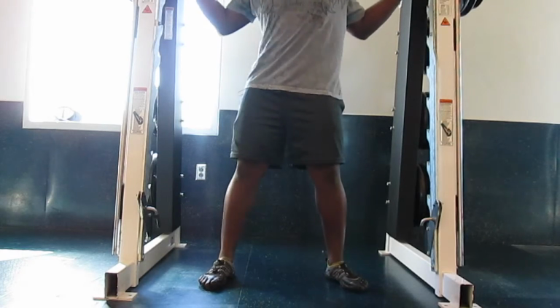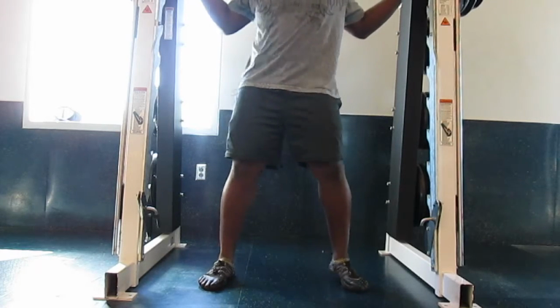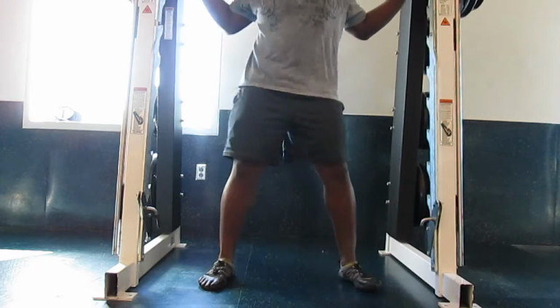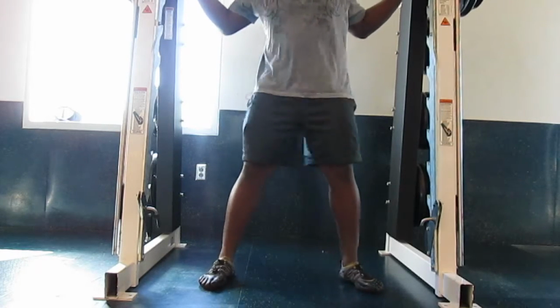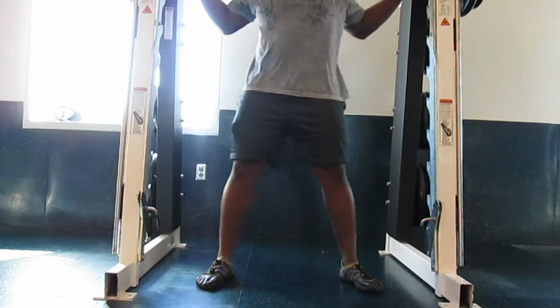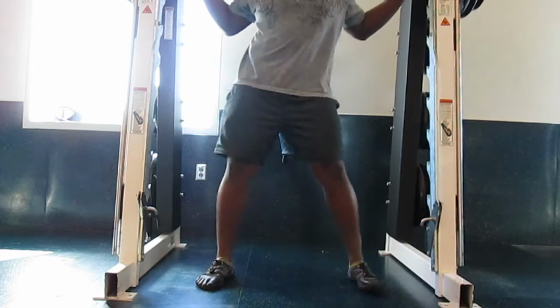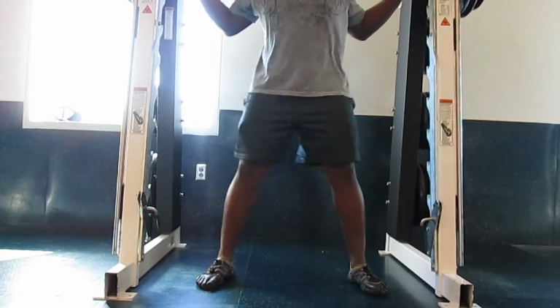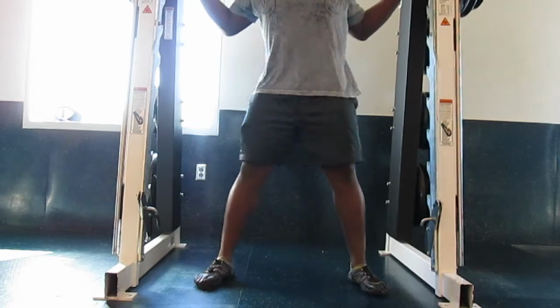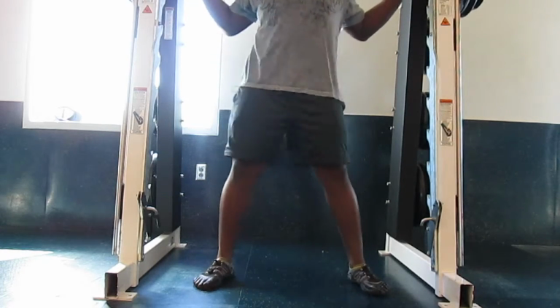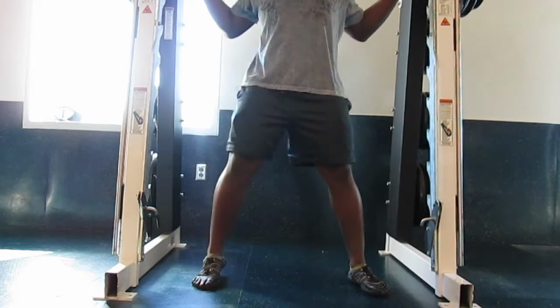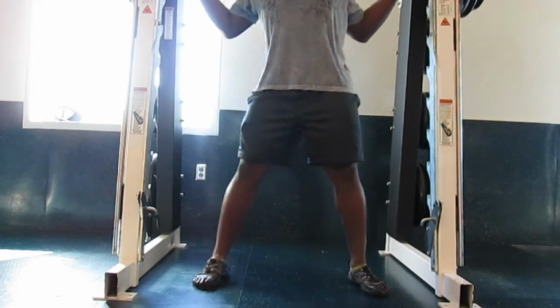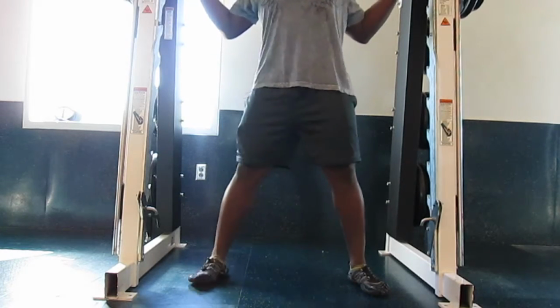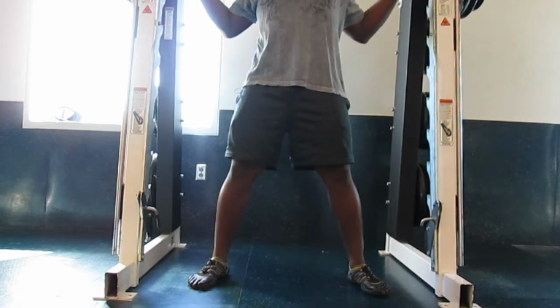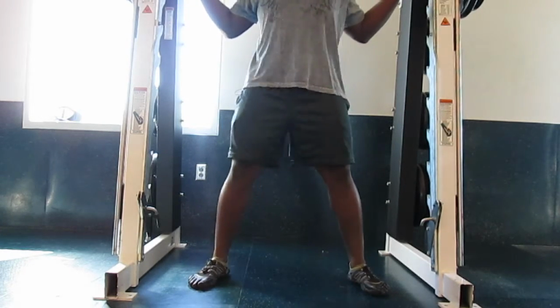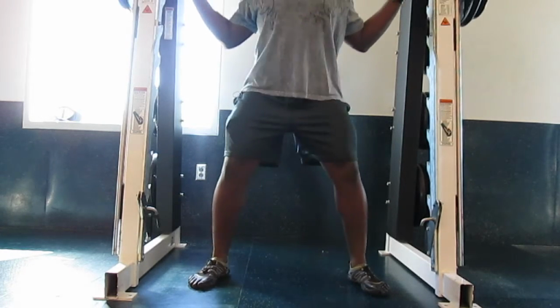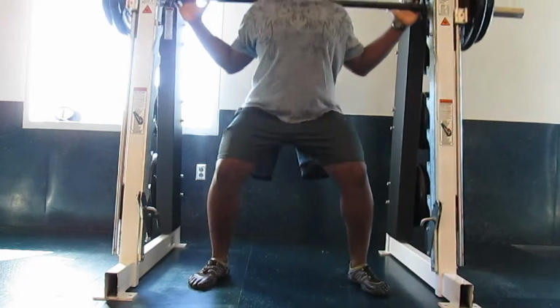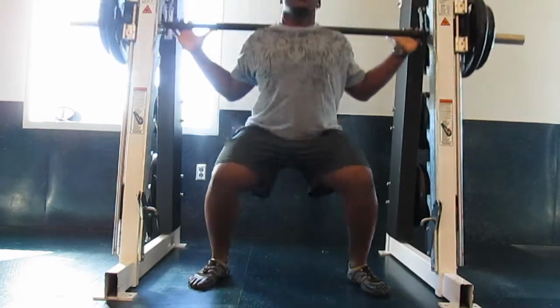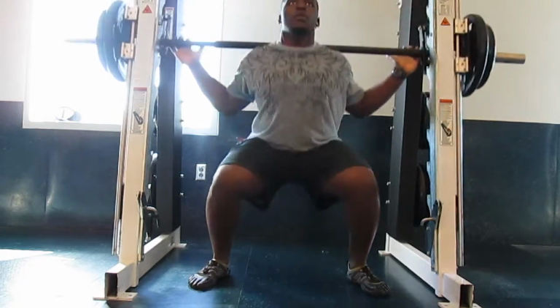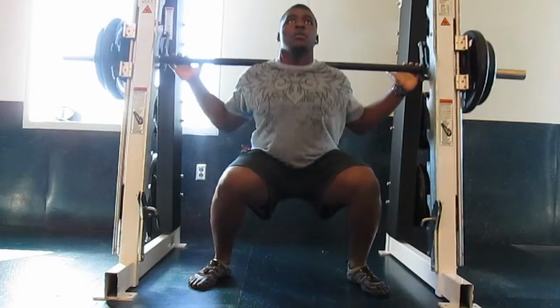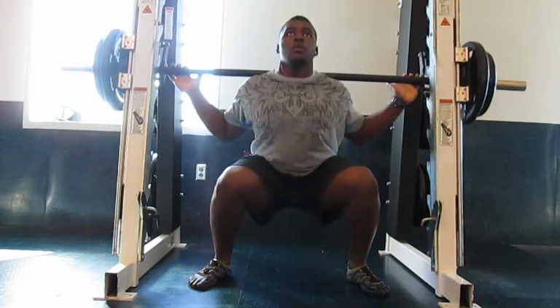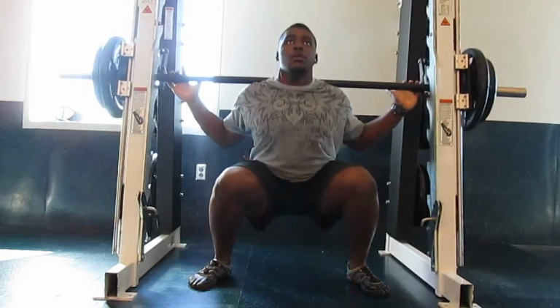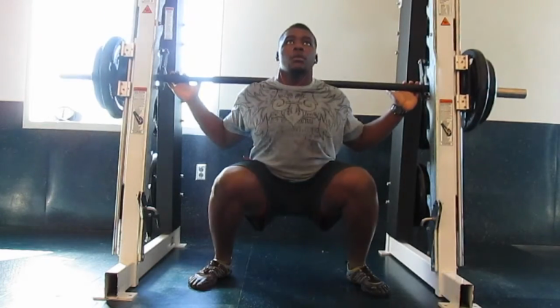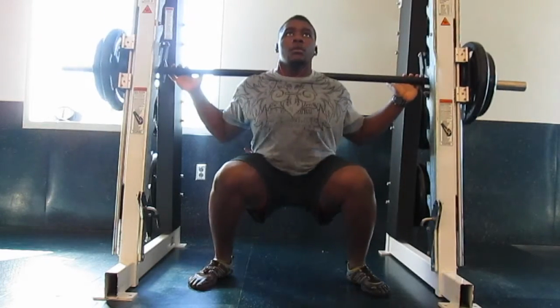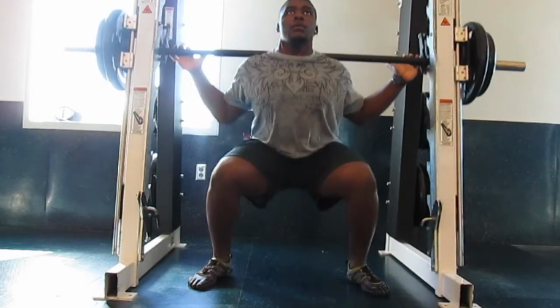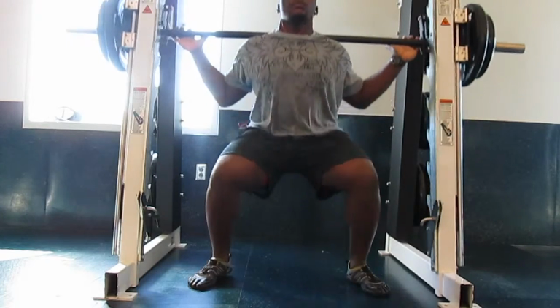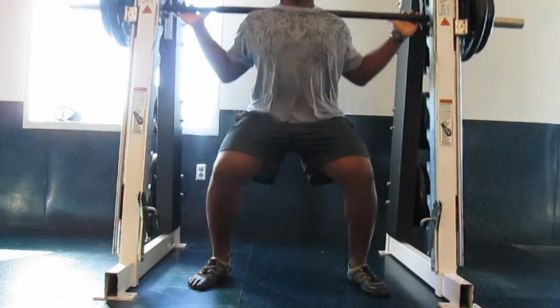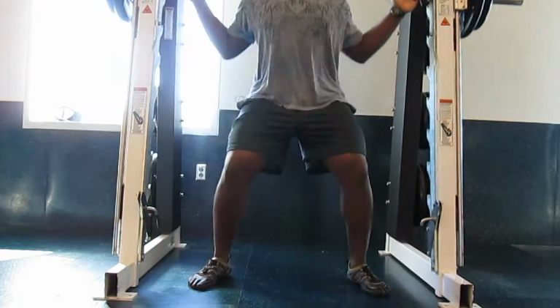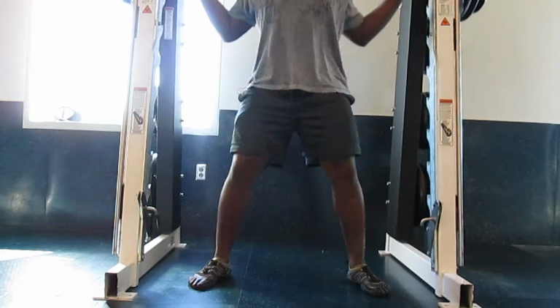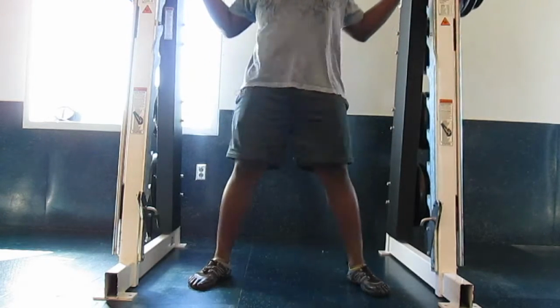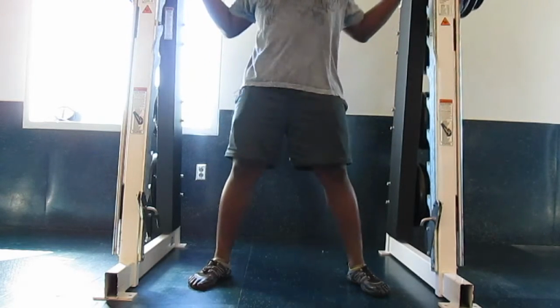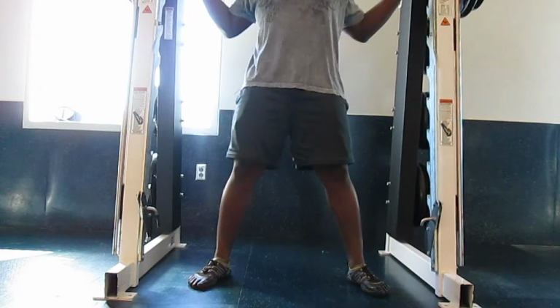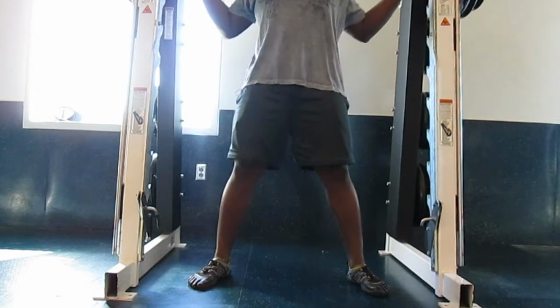Hey guys, back with another video. Today we're doing the squat. I'm going to make this really short and really sweet.